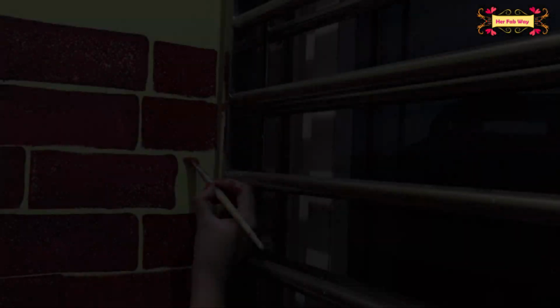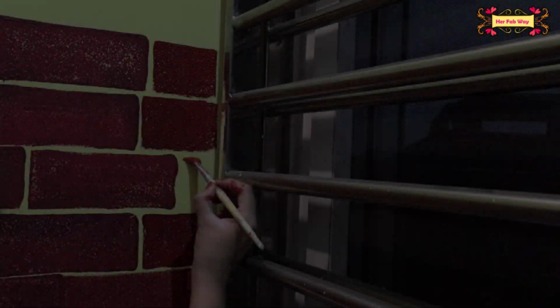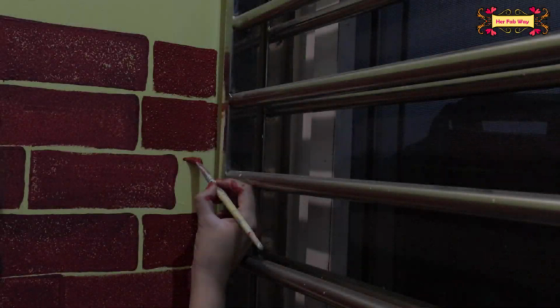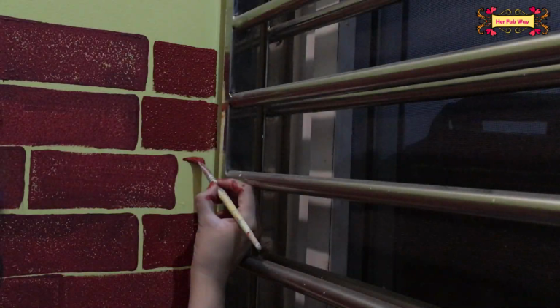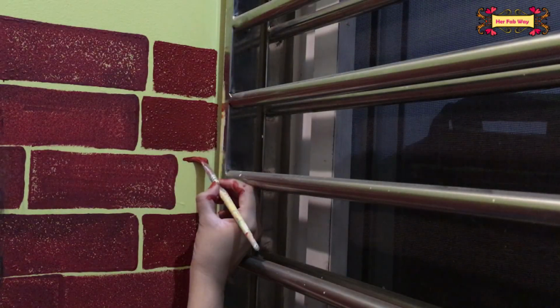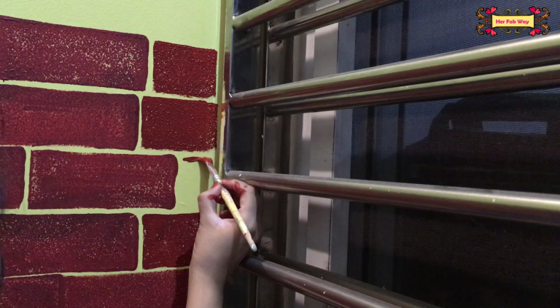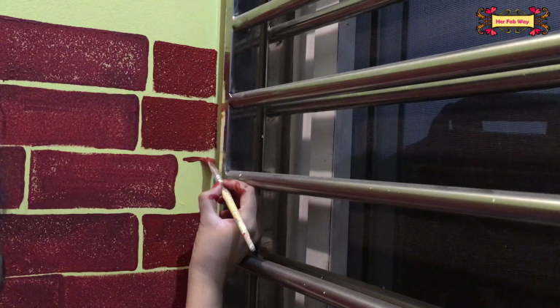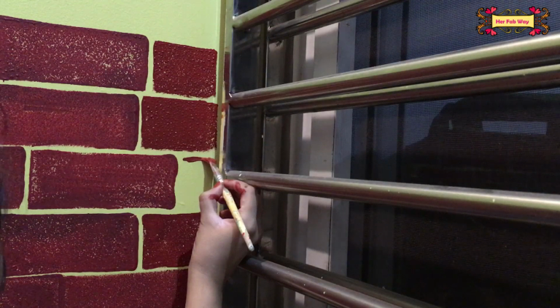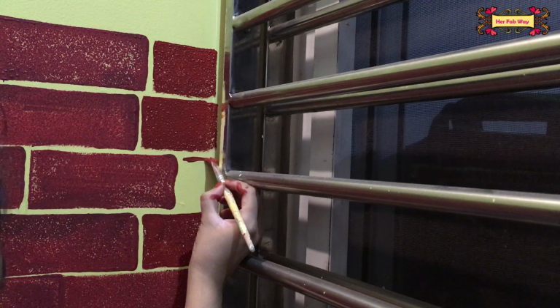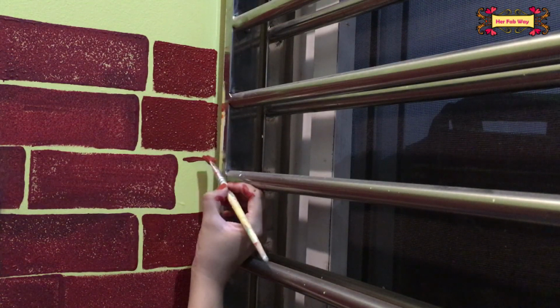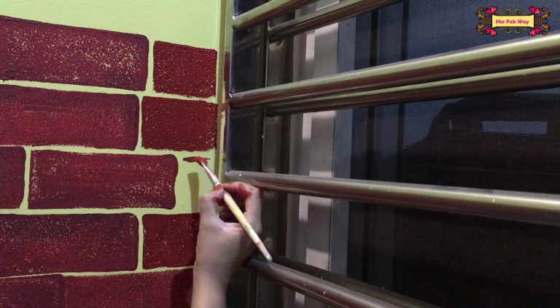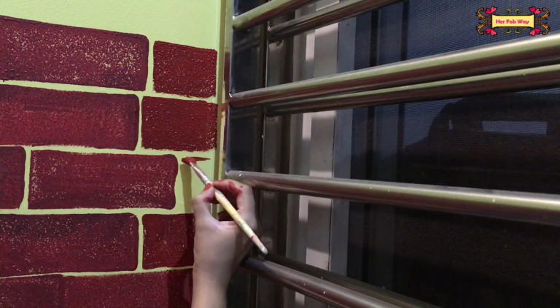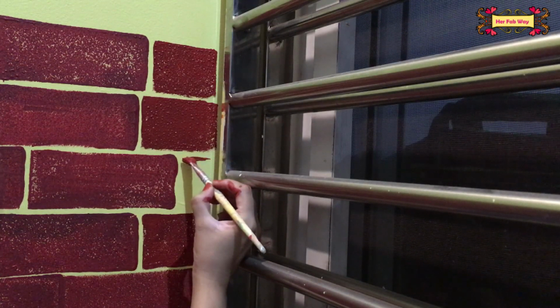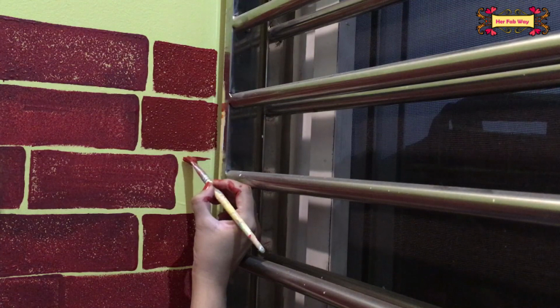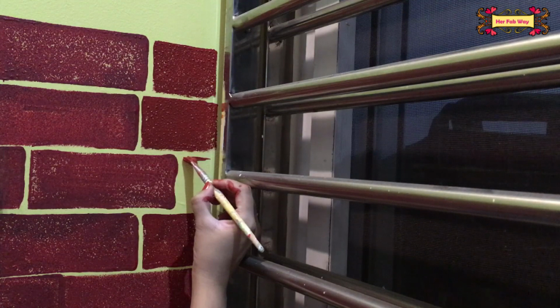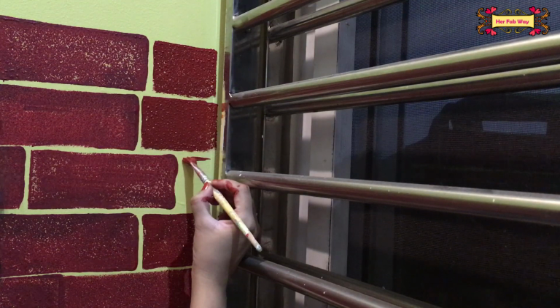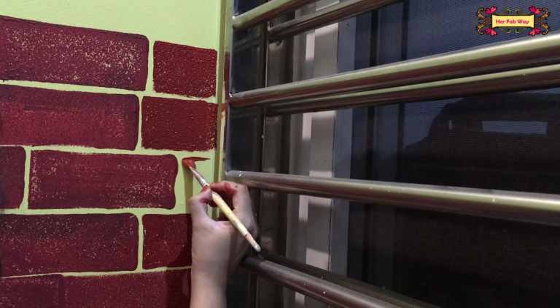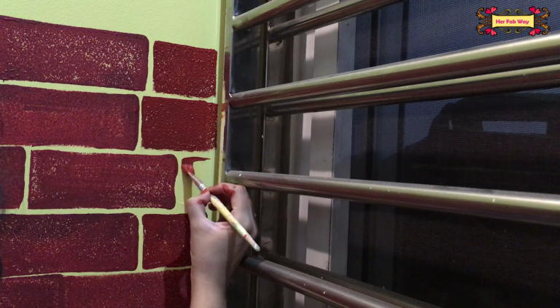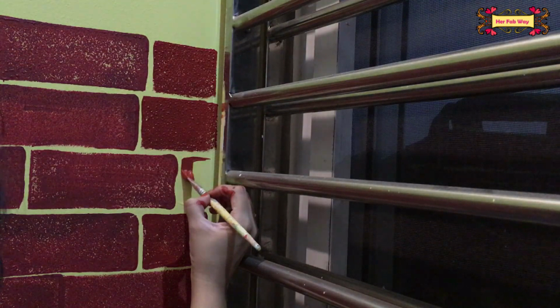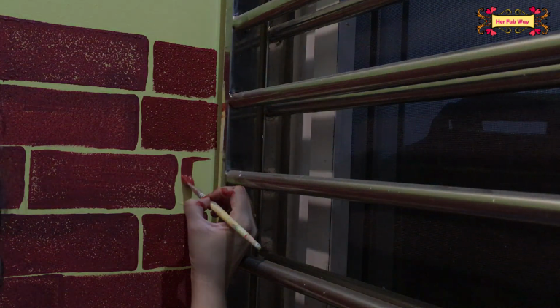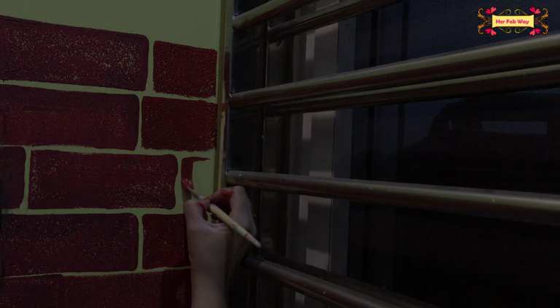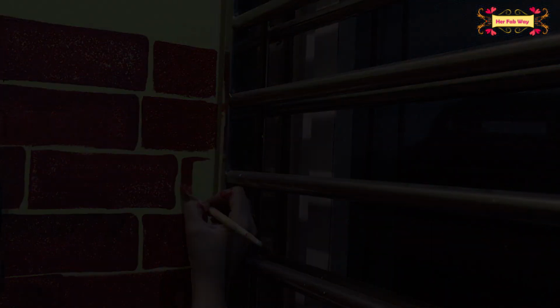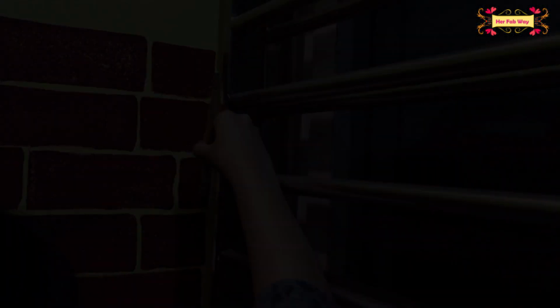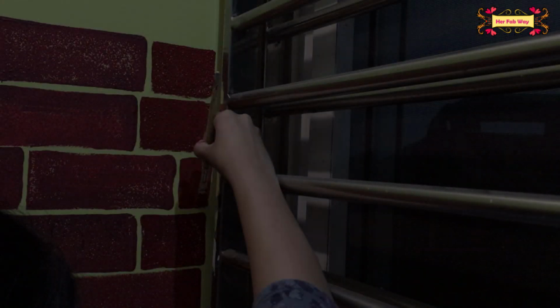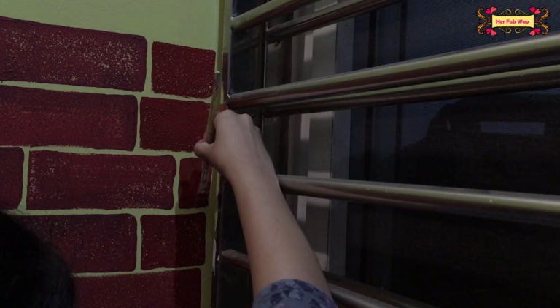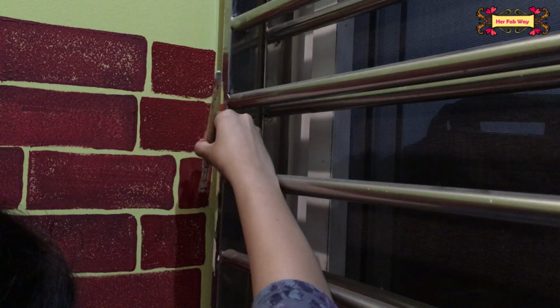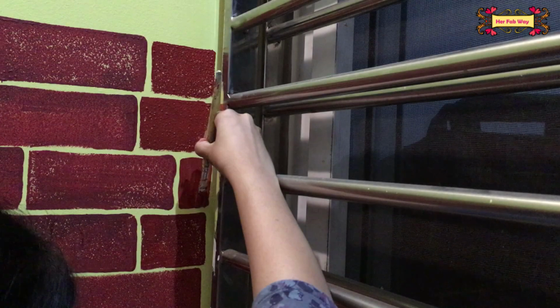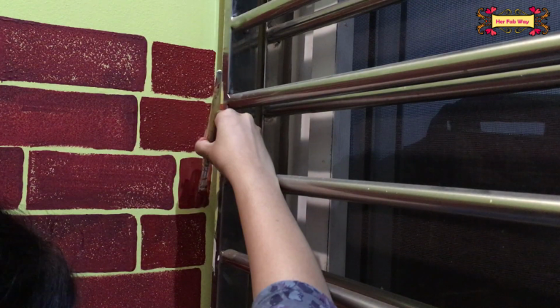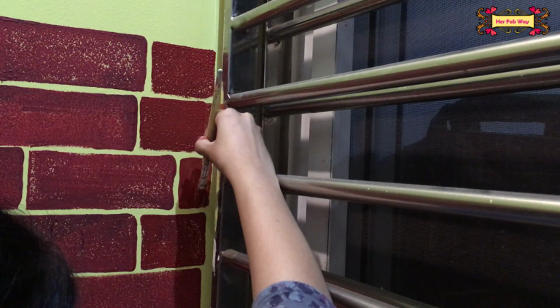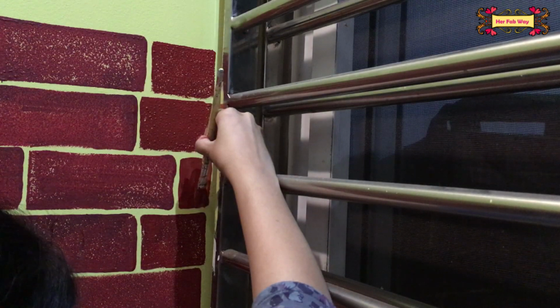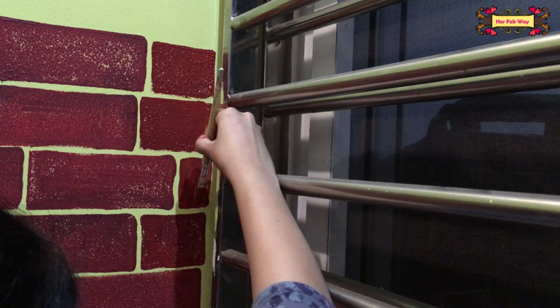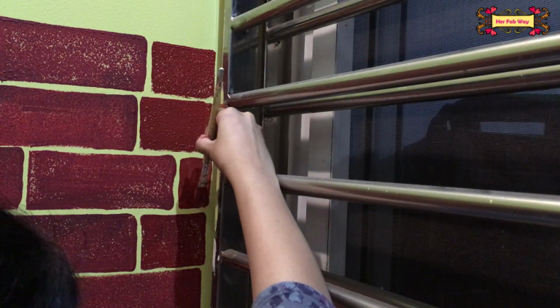If there is a small corner remaining at the end, you can draw the brick shape in it with a brush to complete the pattern.